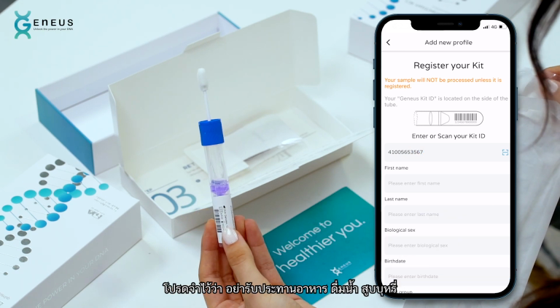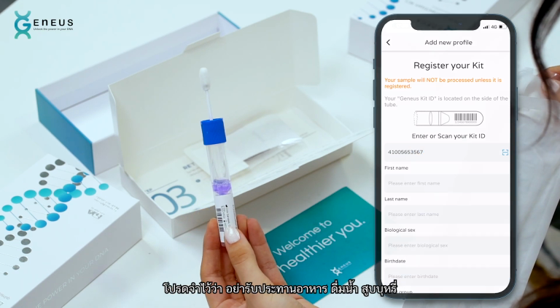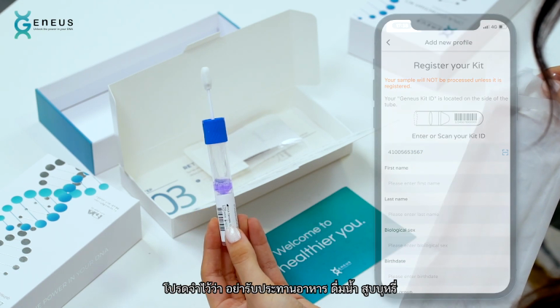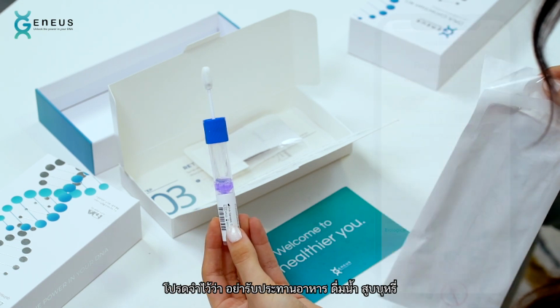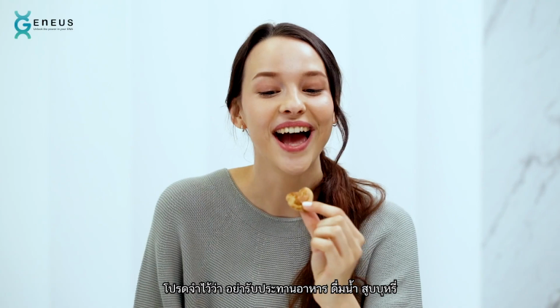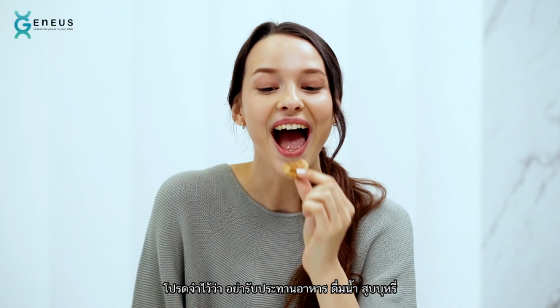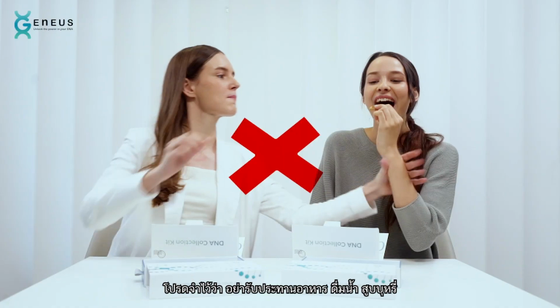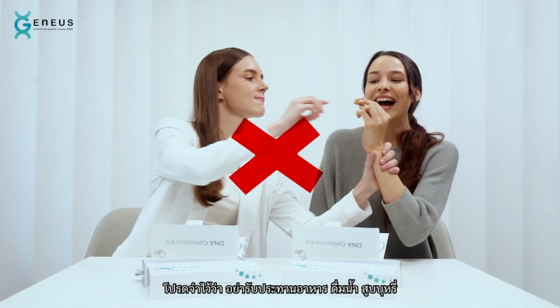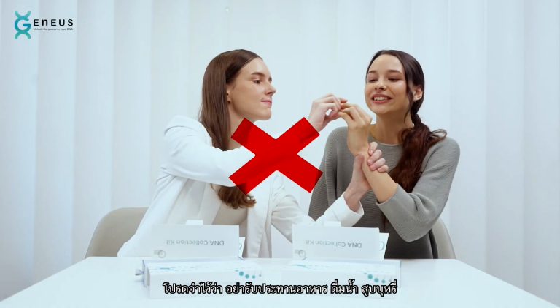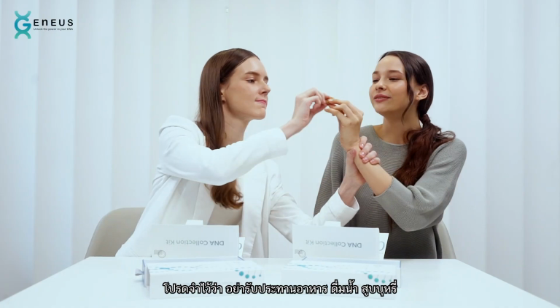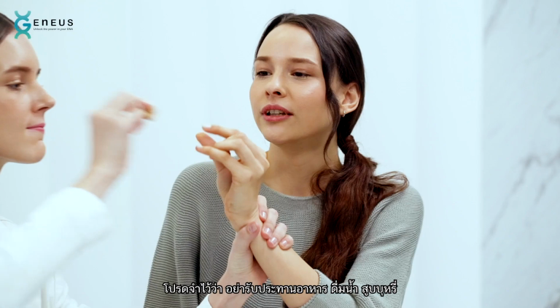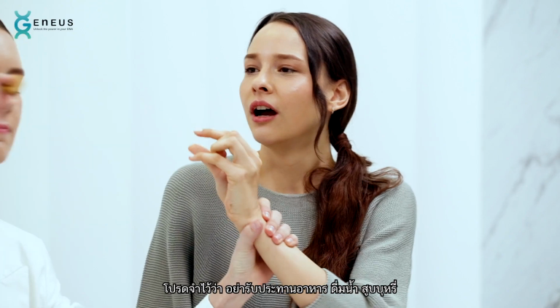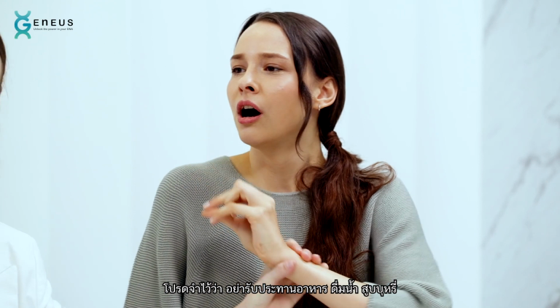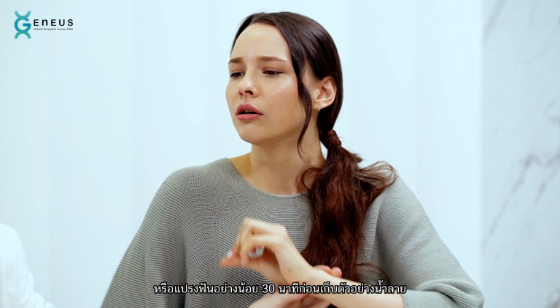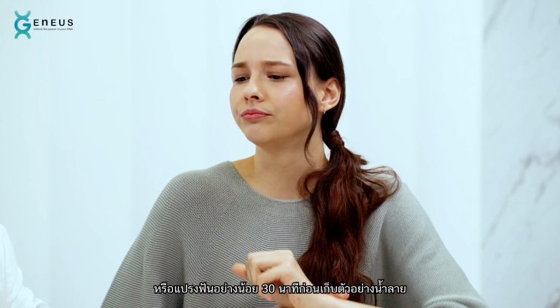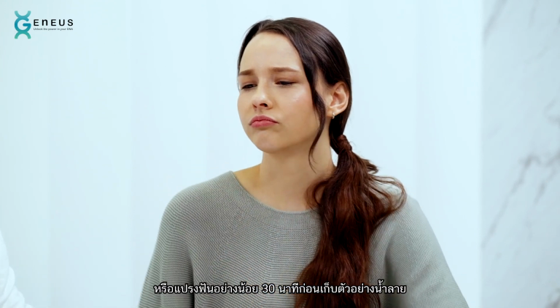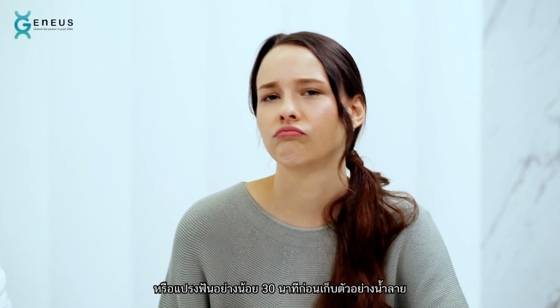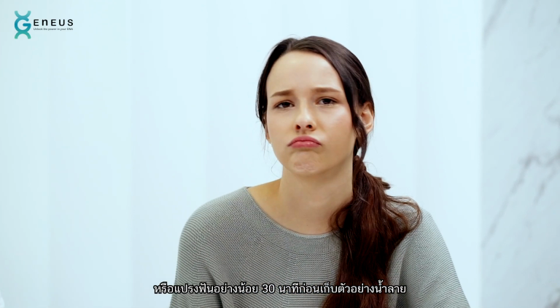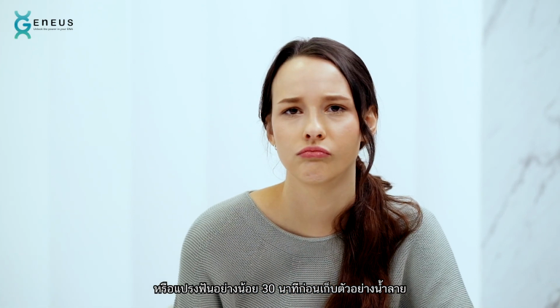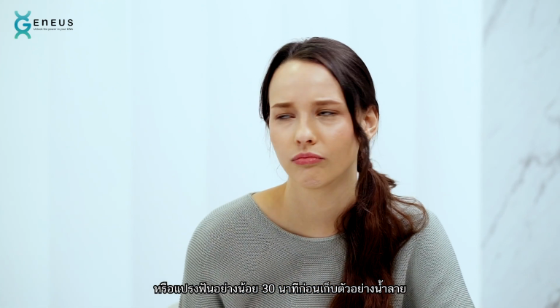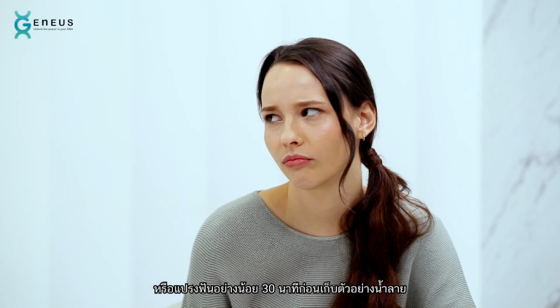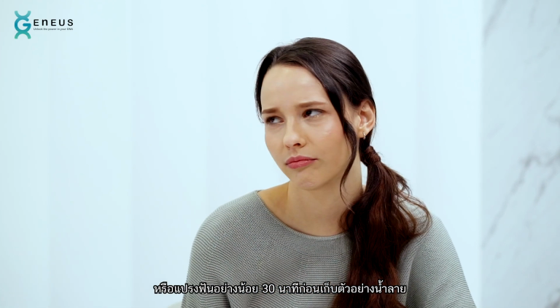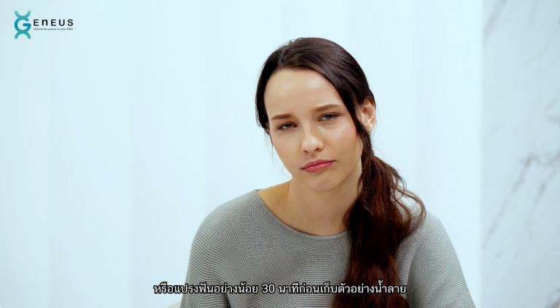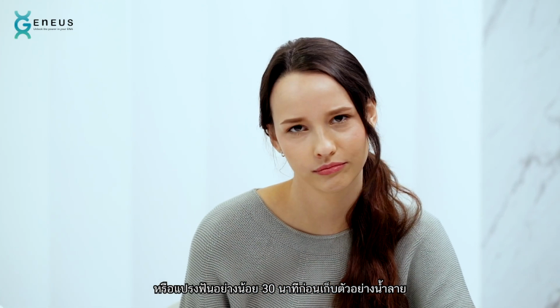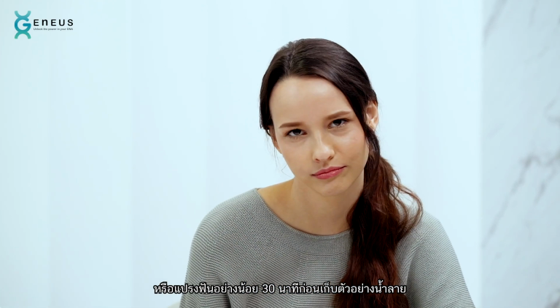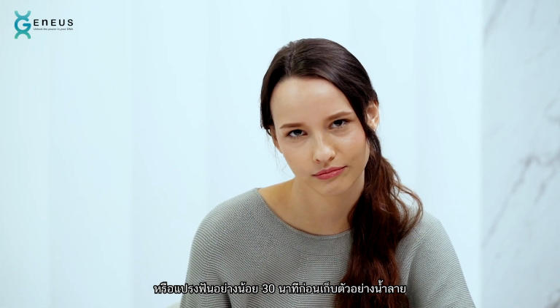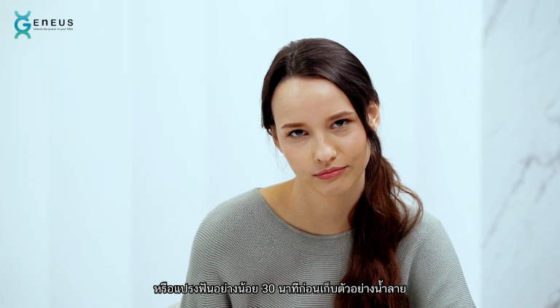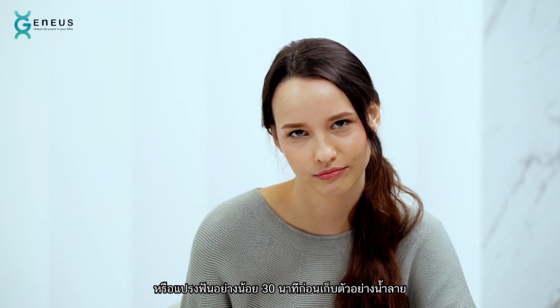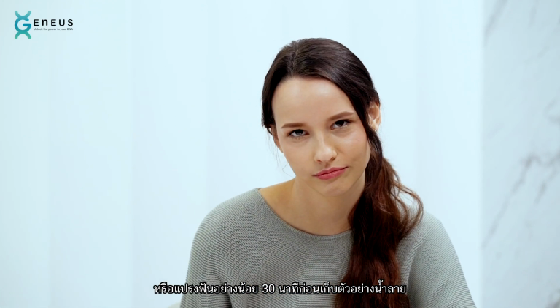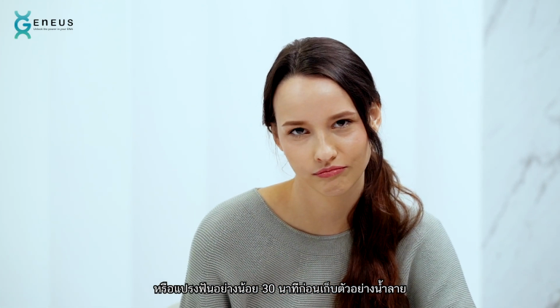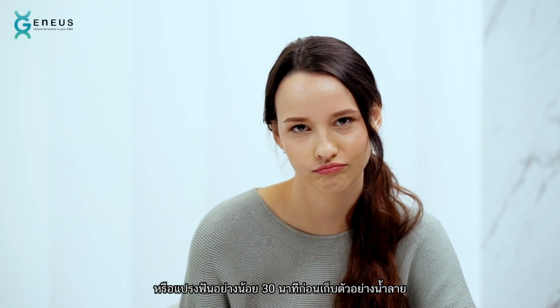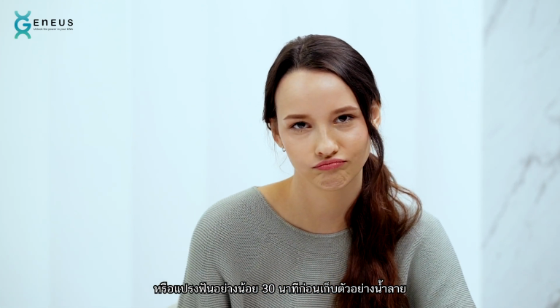And remember, don't eat, drink, smoke, or brush your teeth for at least 30 minutes before taking your saliva sample.